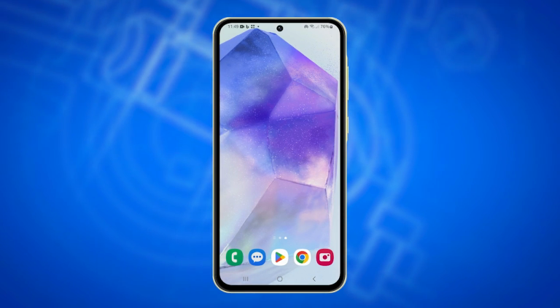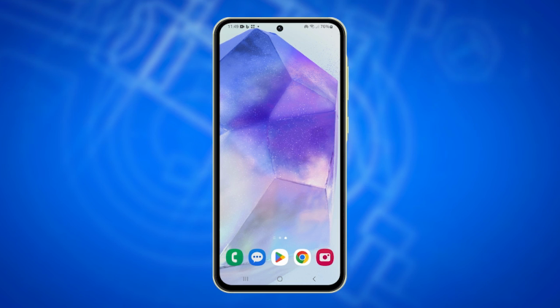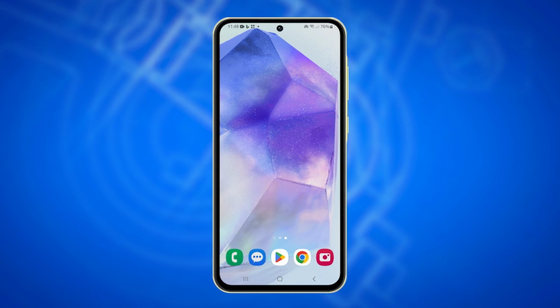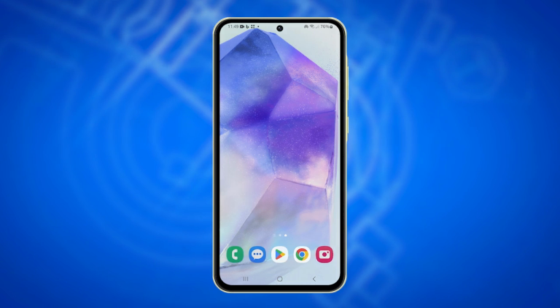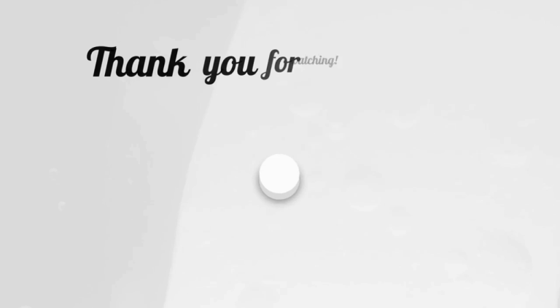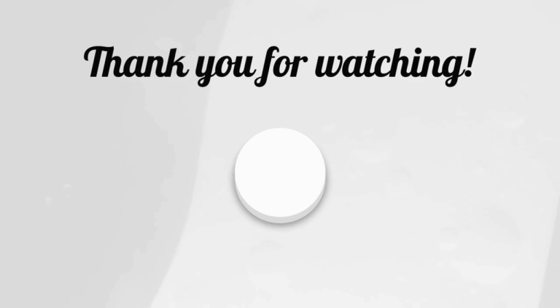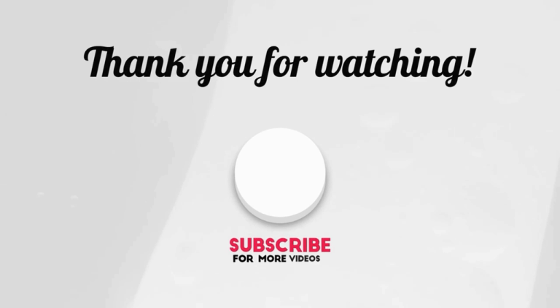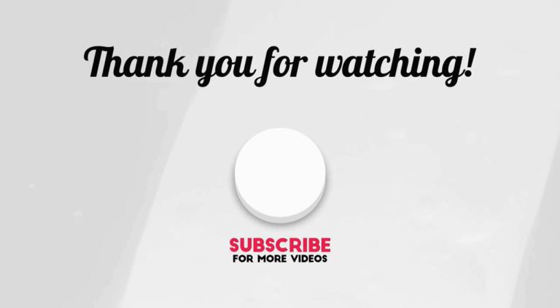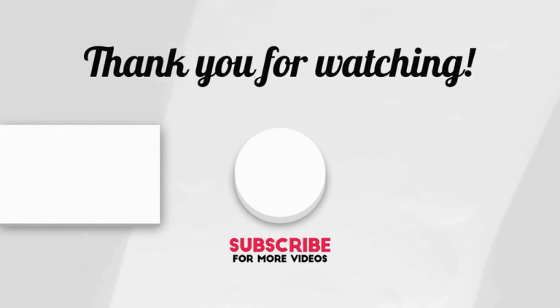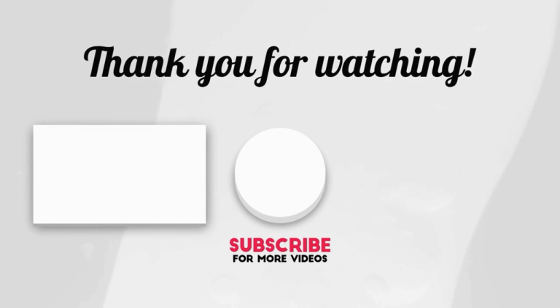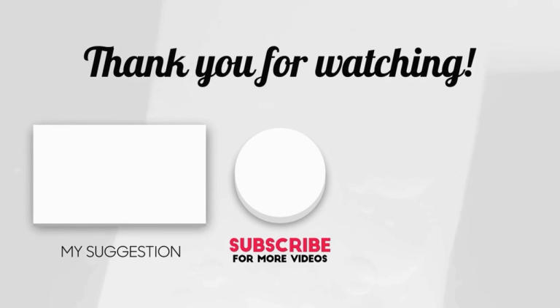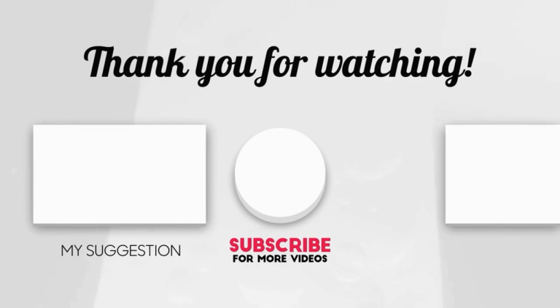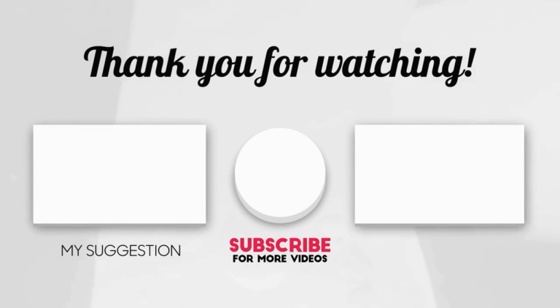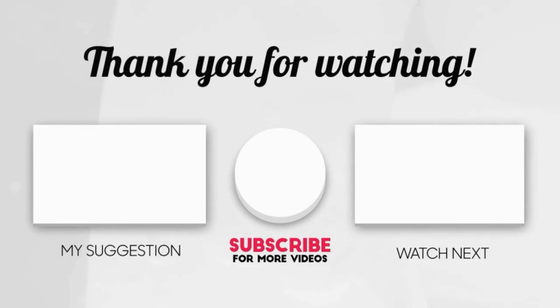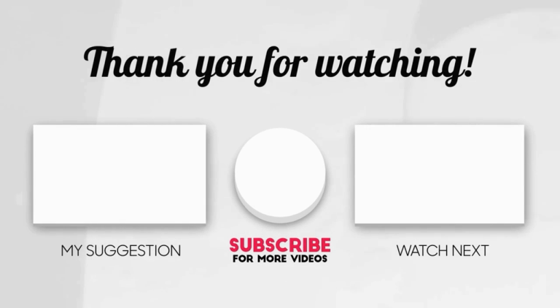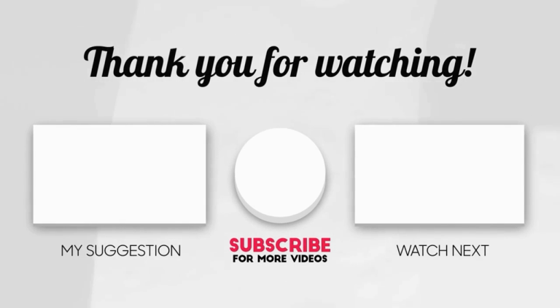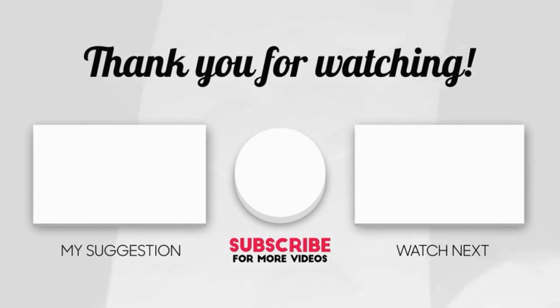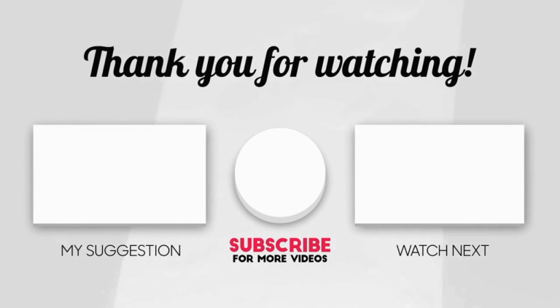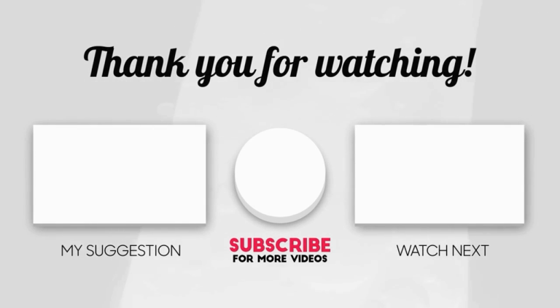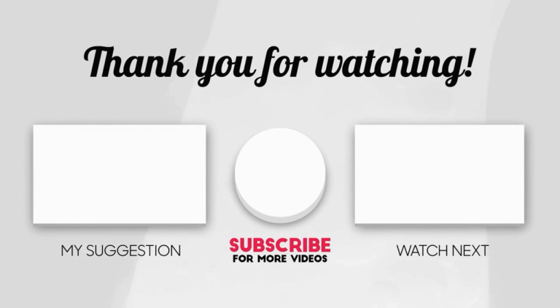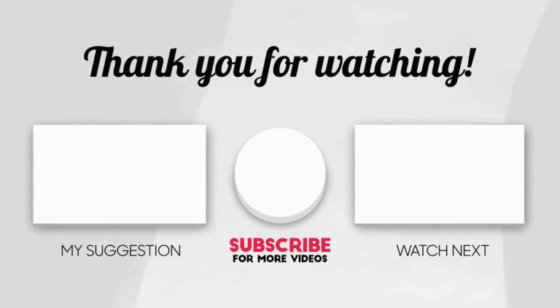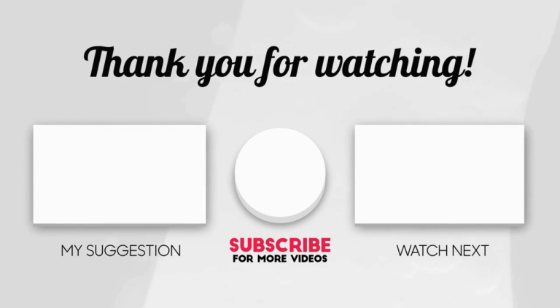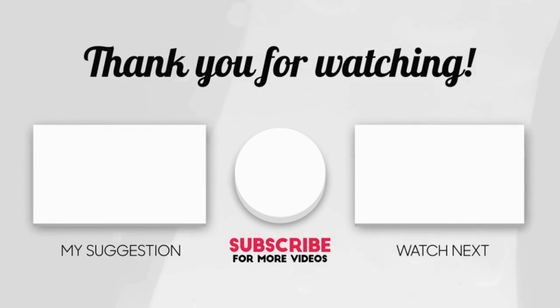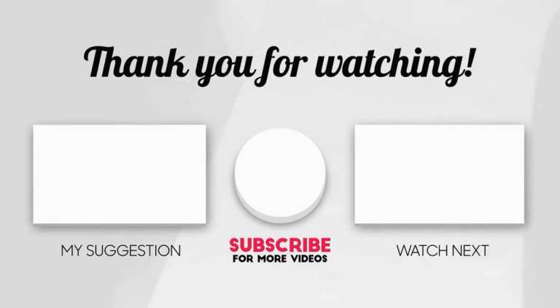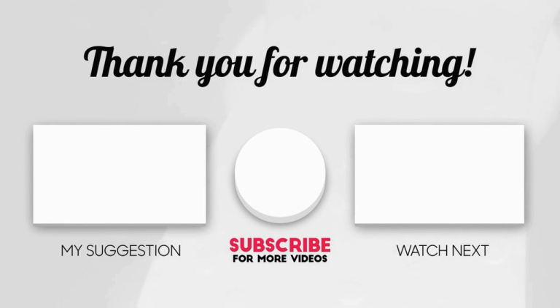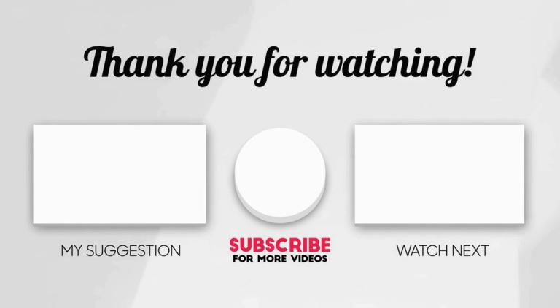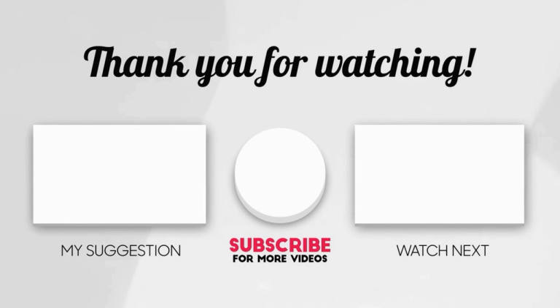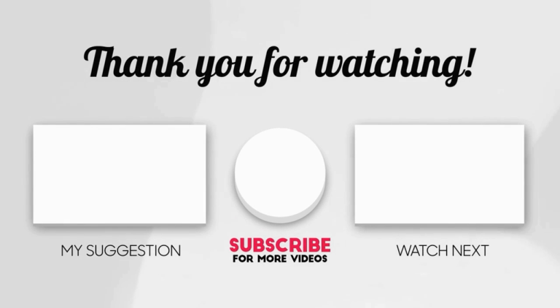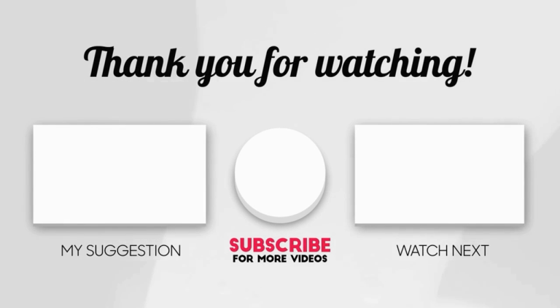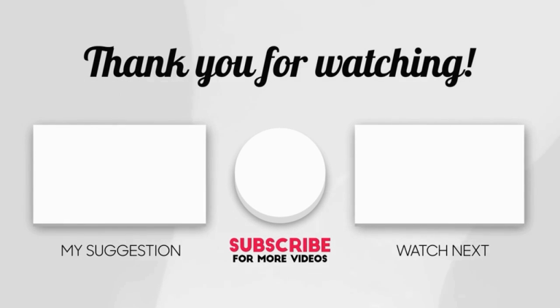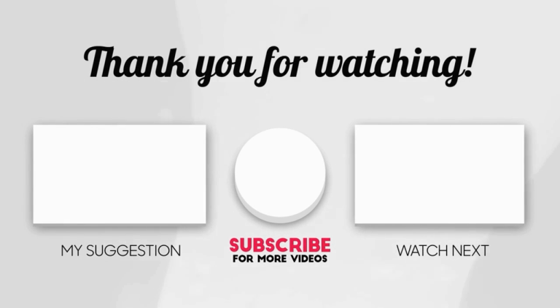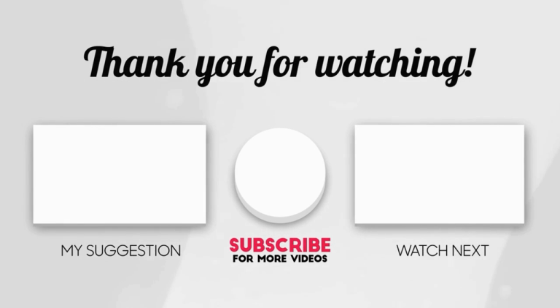Please share the love by liking the video and subscribing to my channel. Thanks for tuning in!